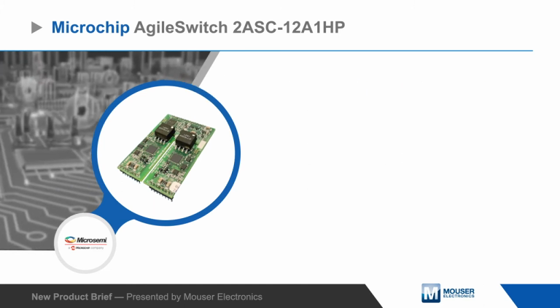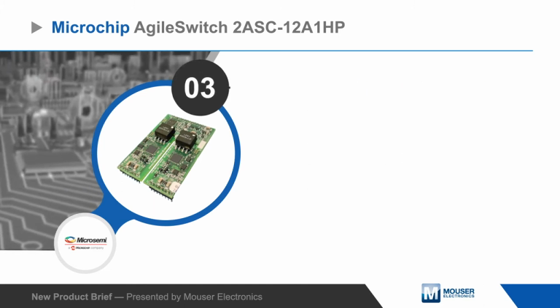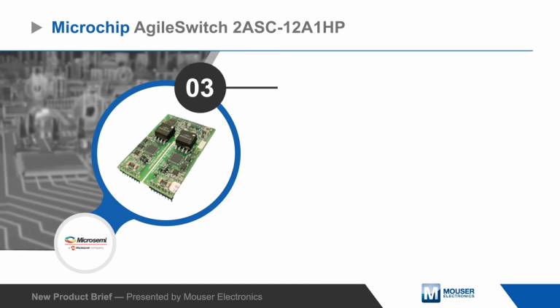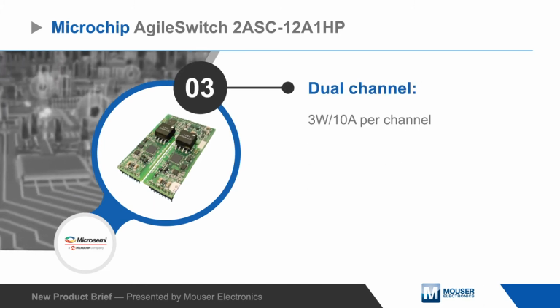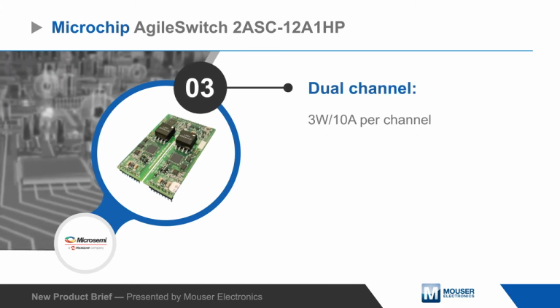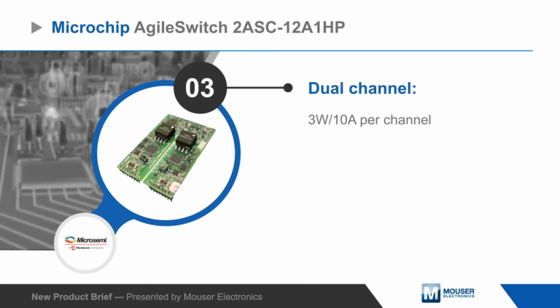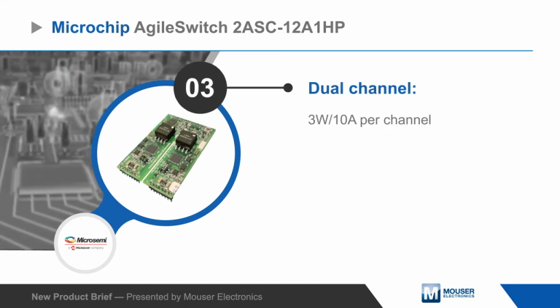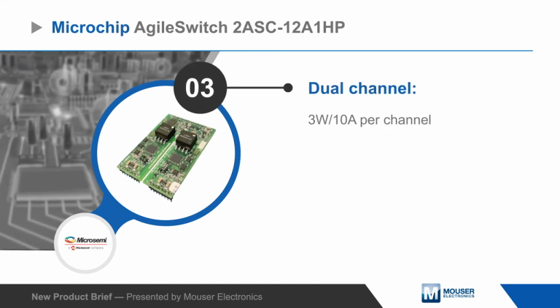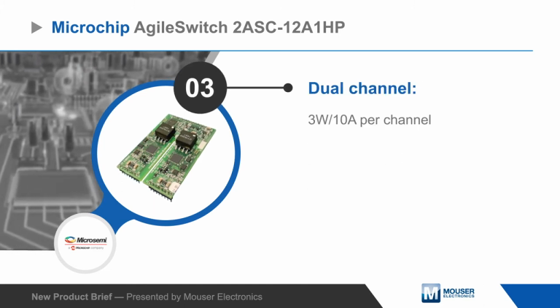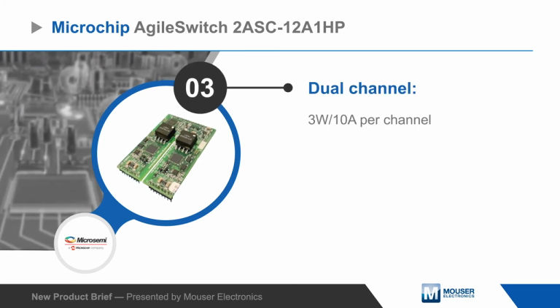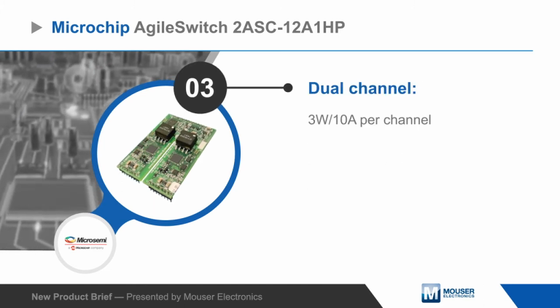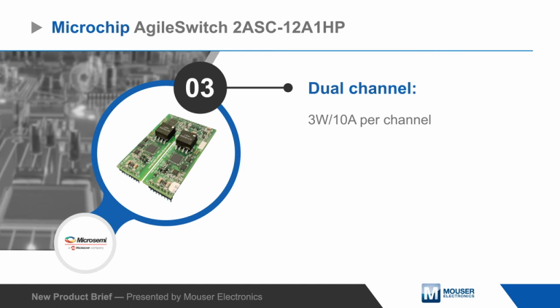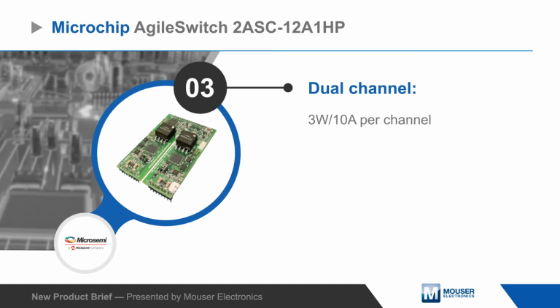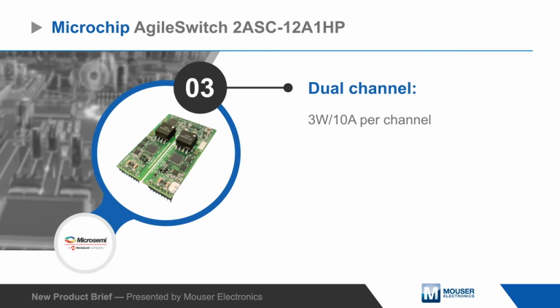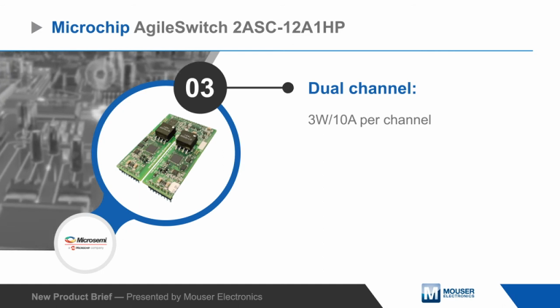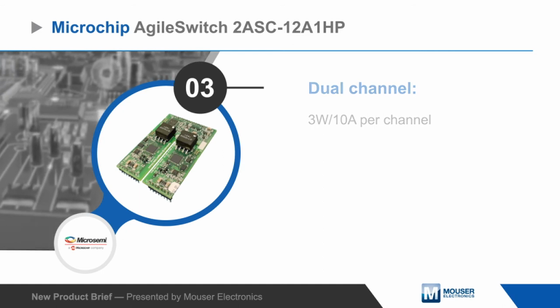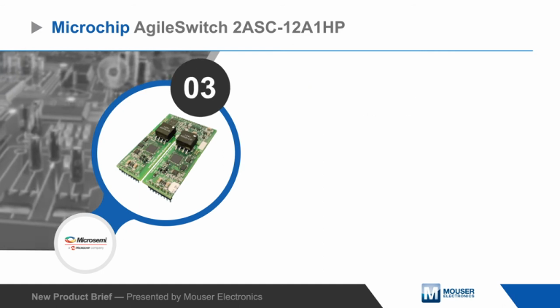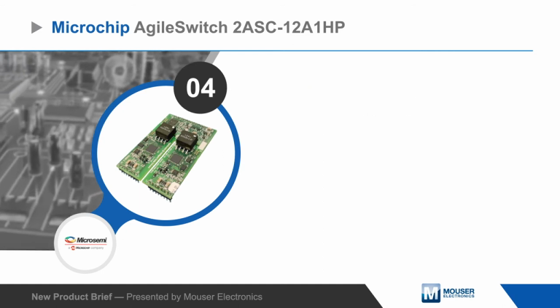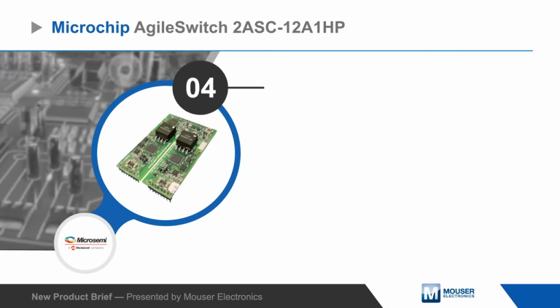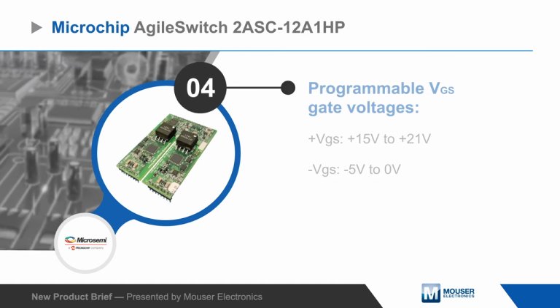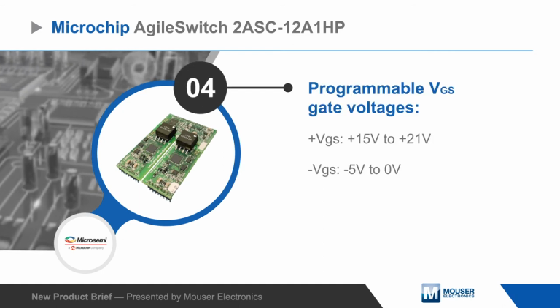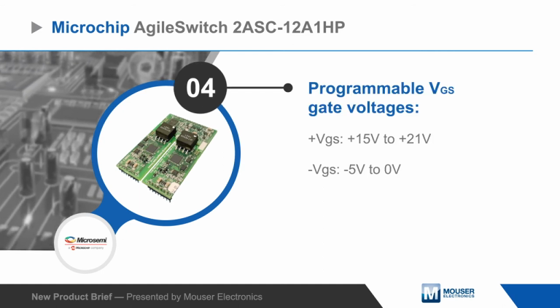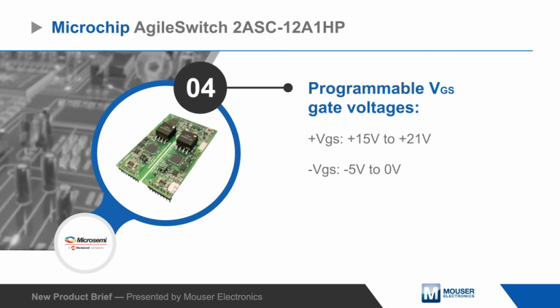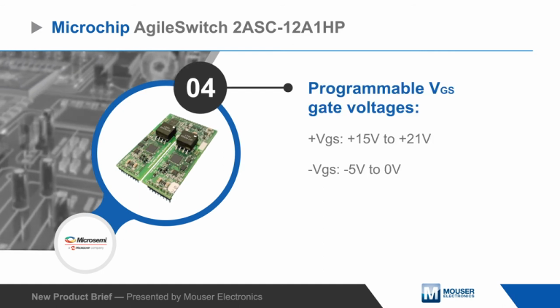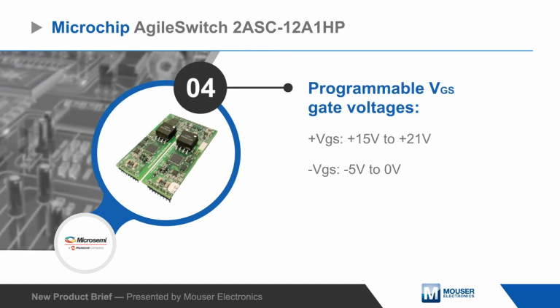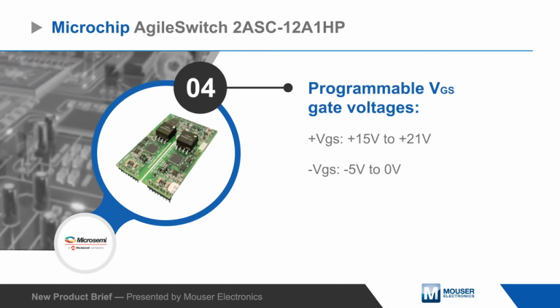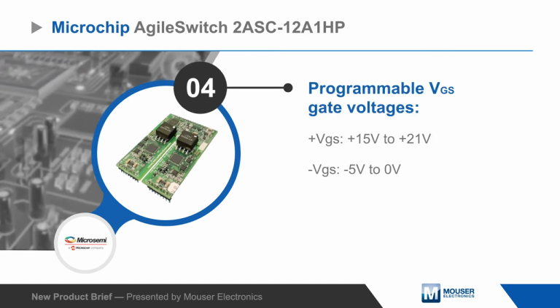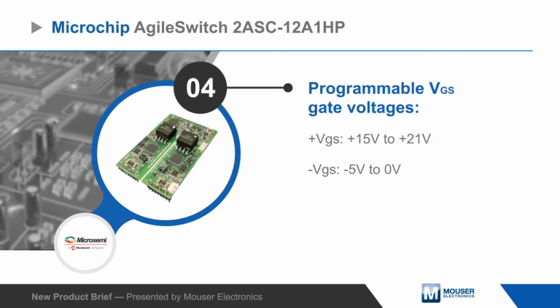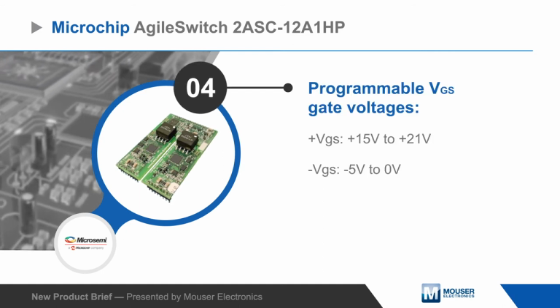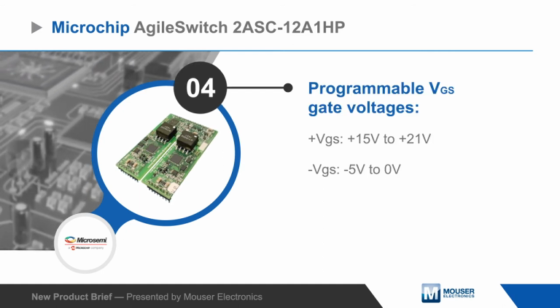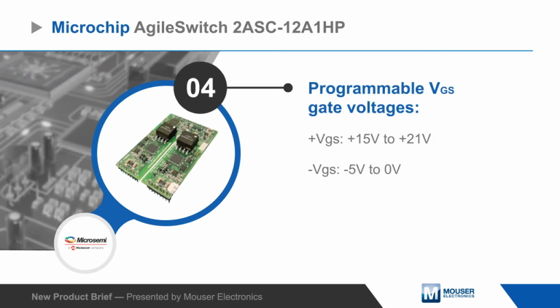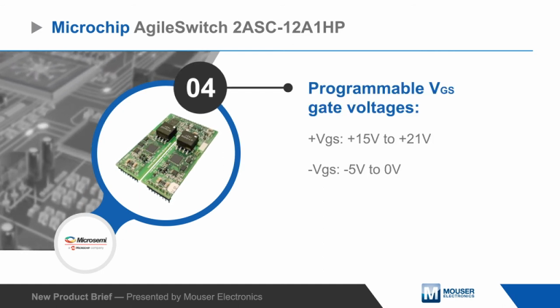The device can output up to 10 amps peak current per channel and offers a programmable VGS gate voltage ranging from negative 5 to positive 21 volts.